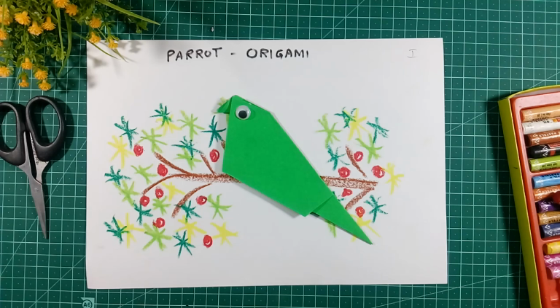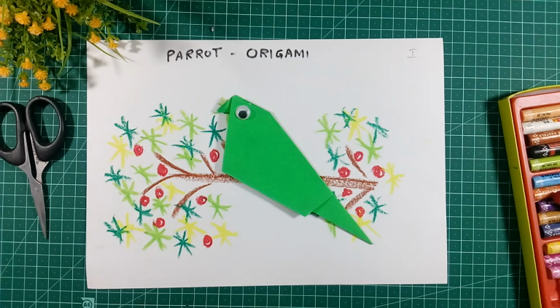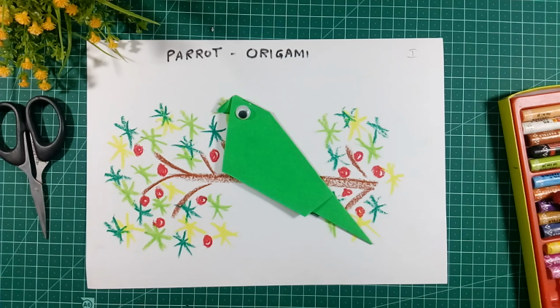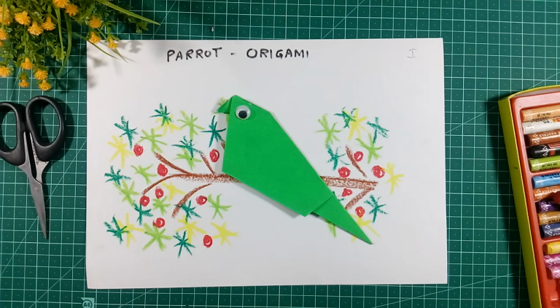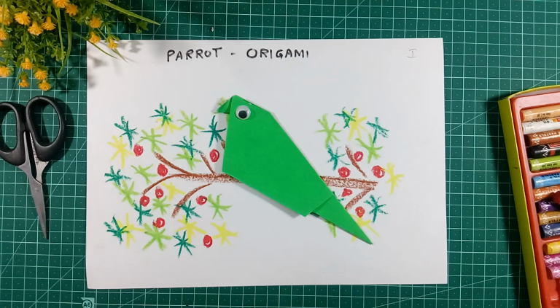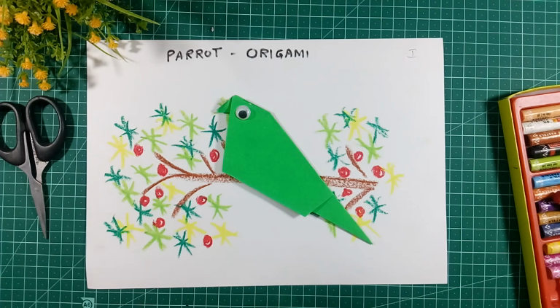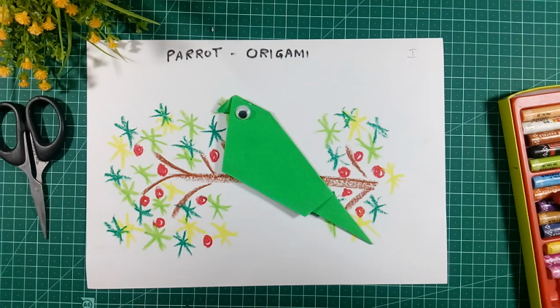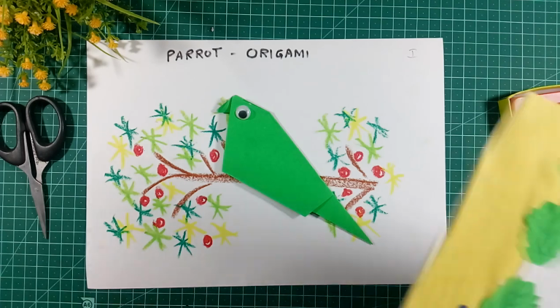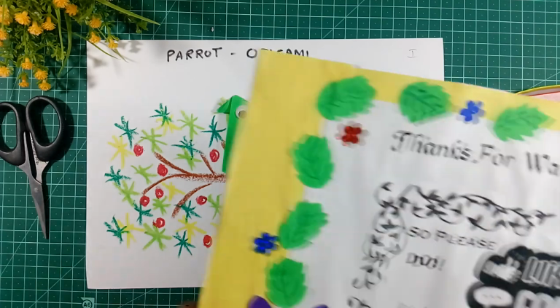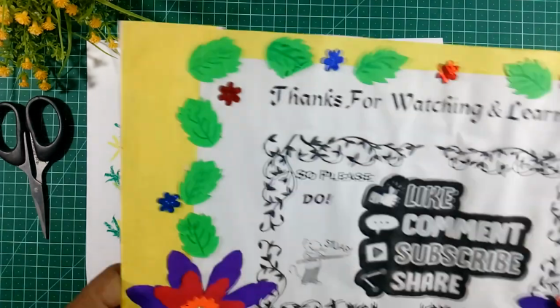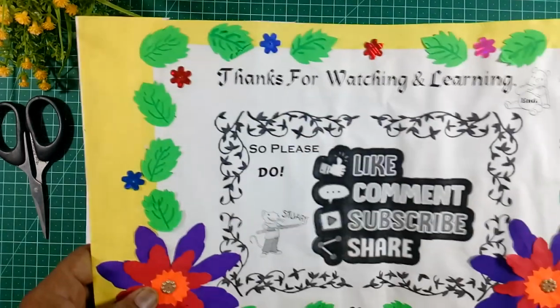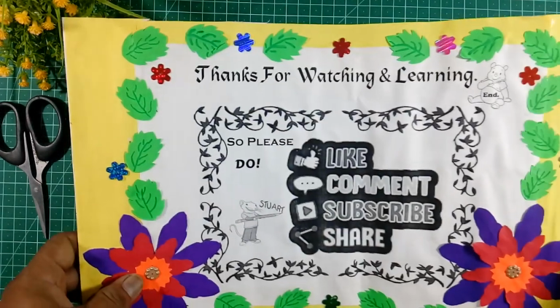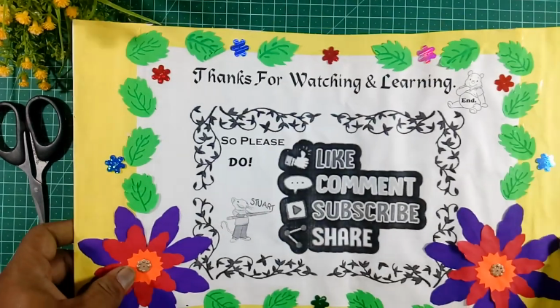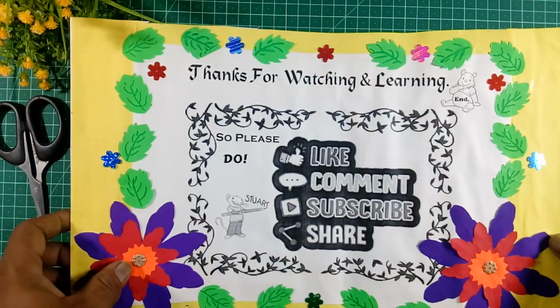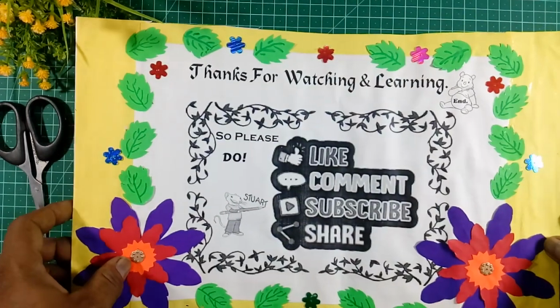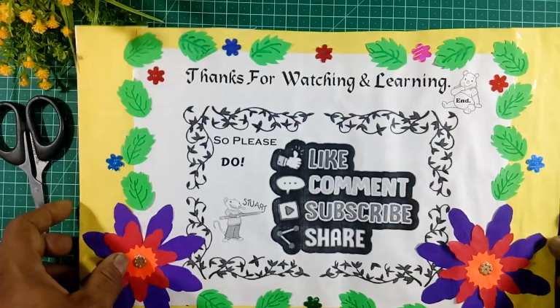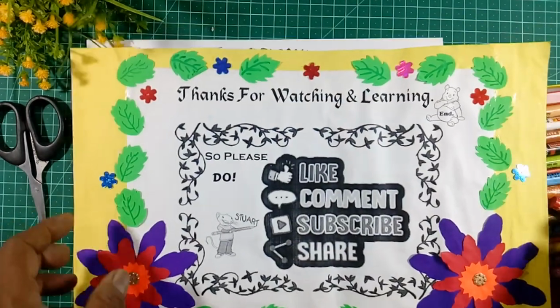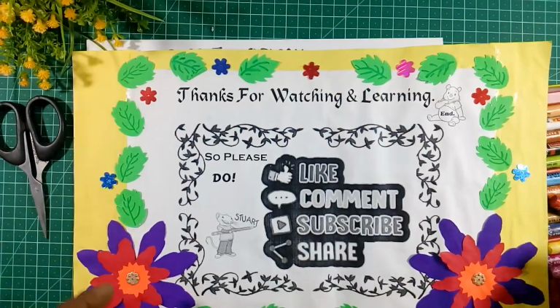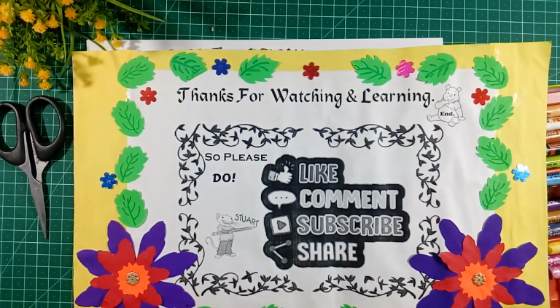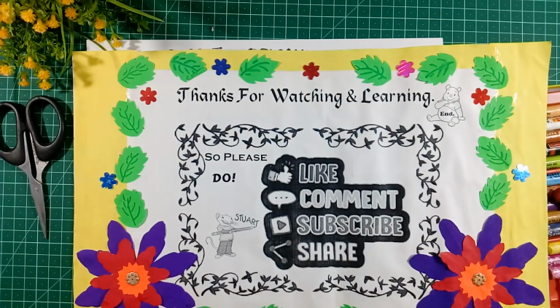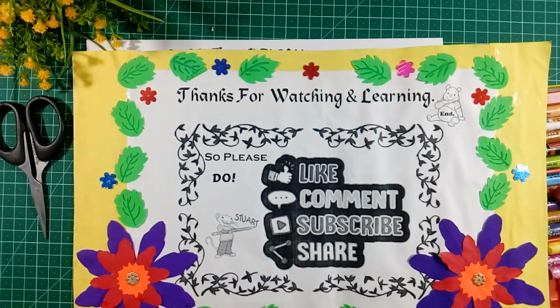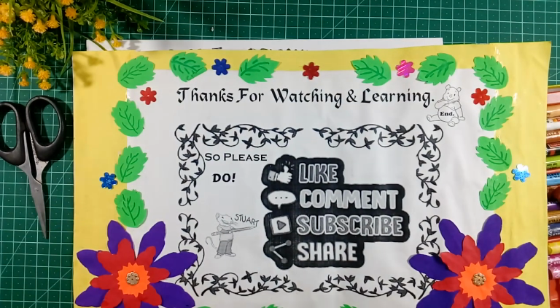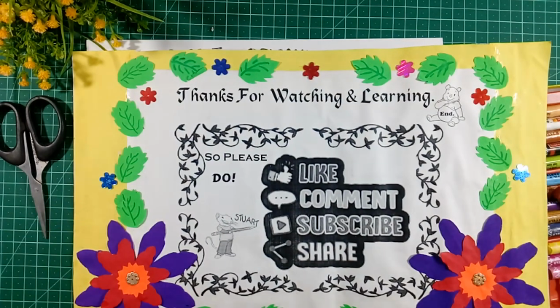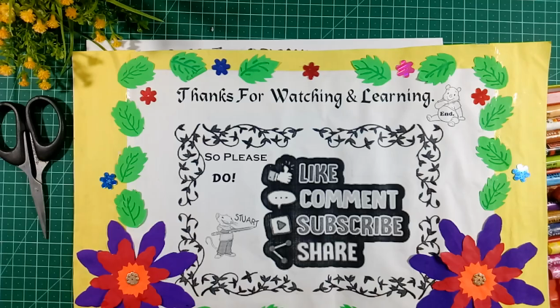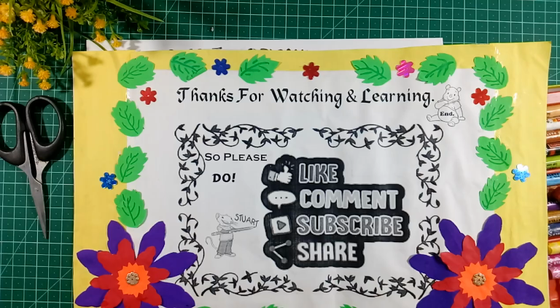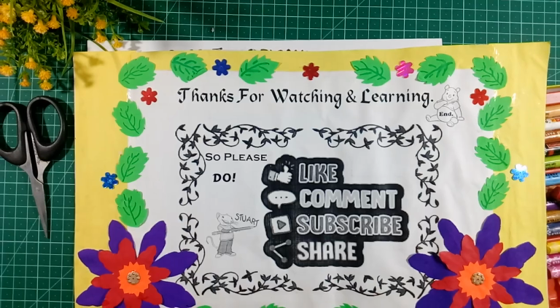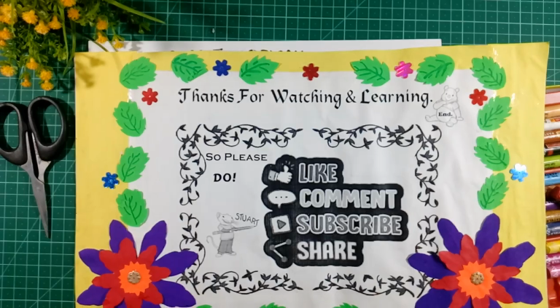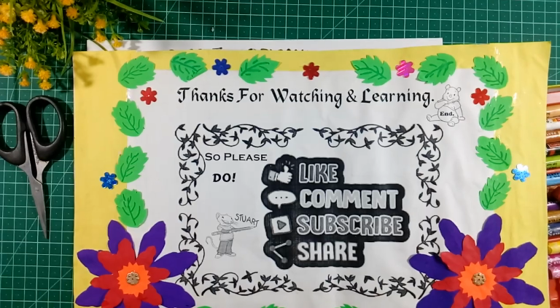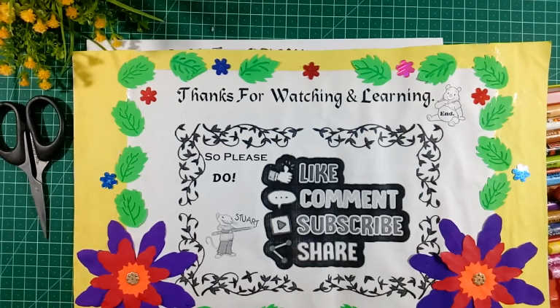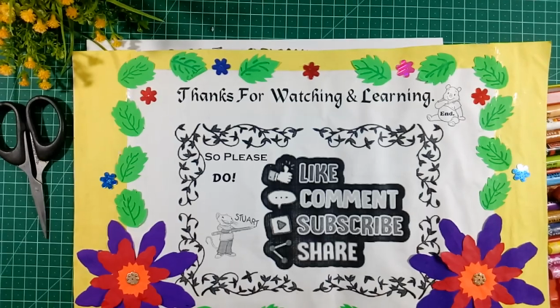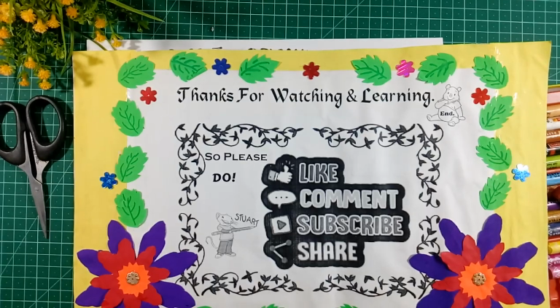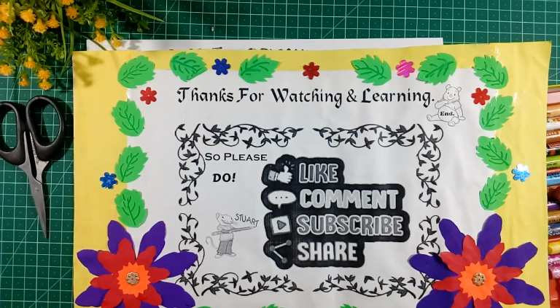Thanks for watching. Please do like, share, comment and subscribe.